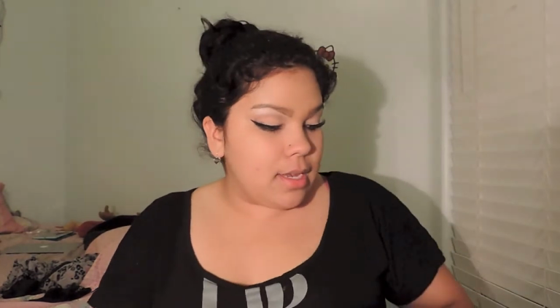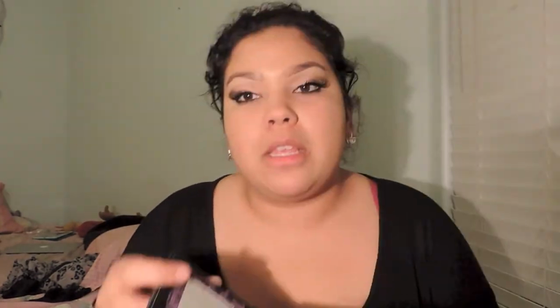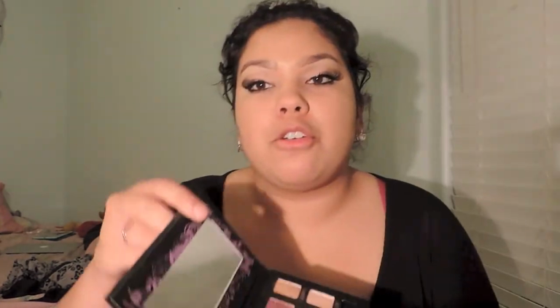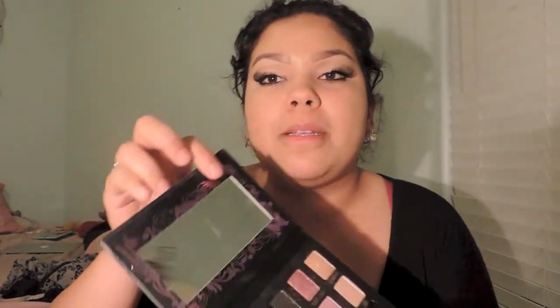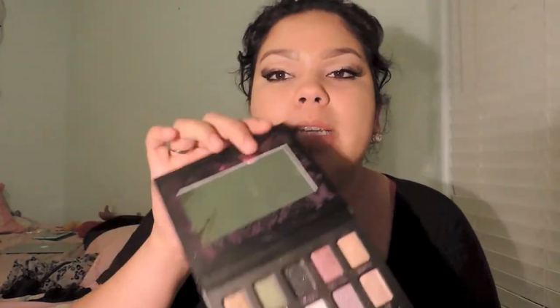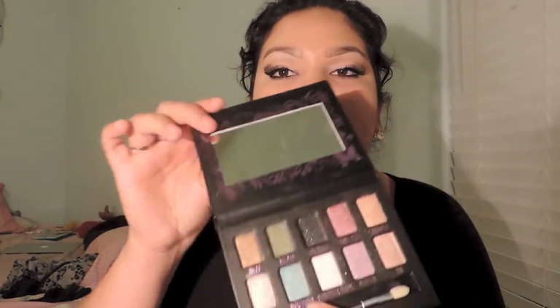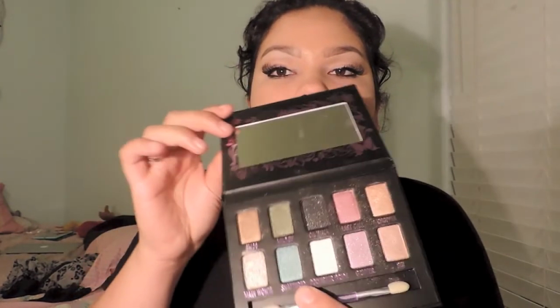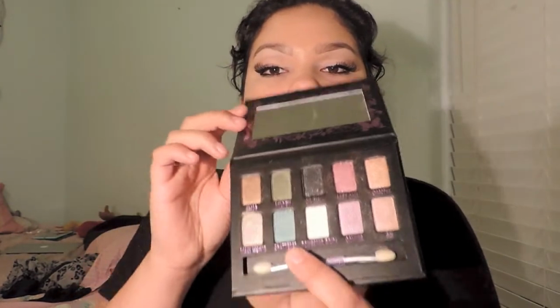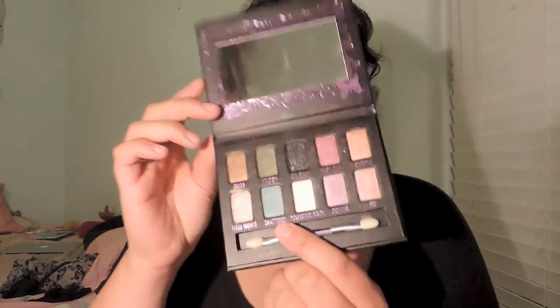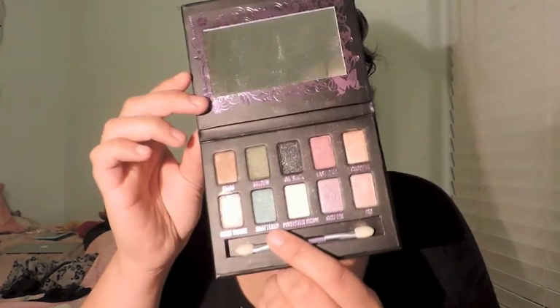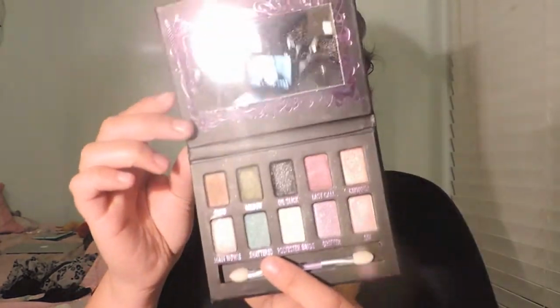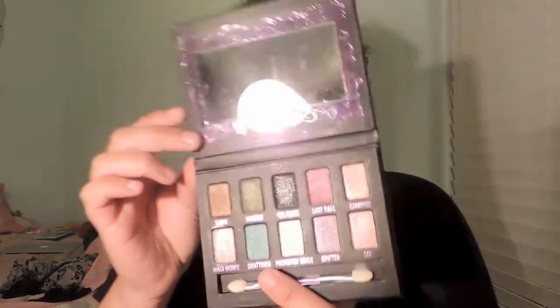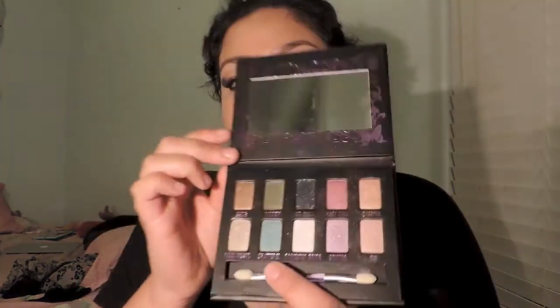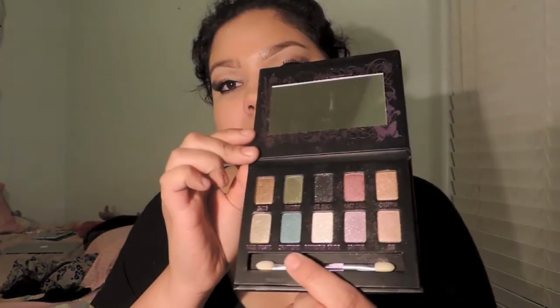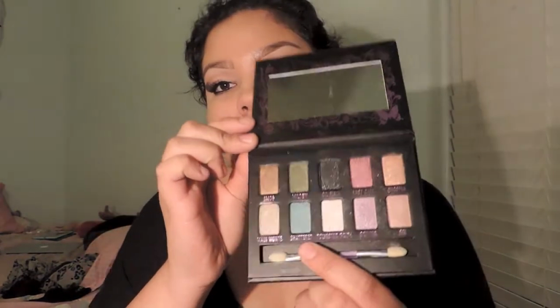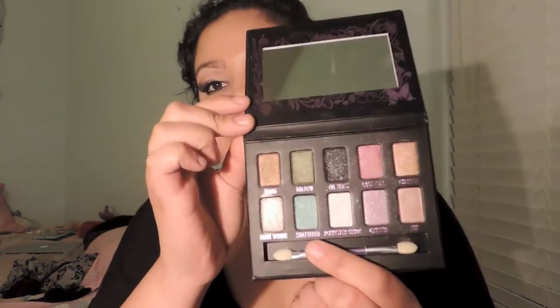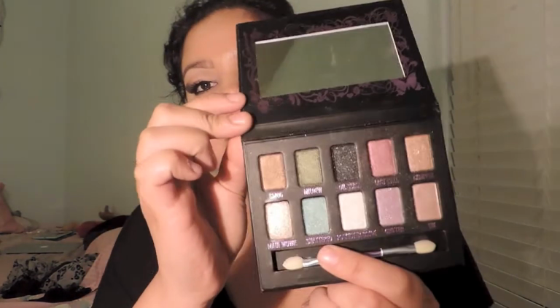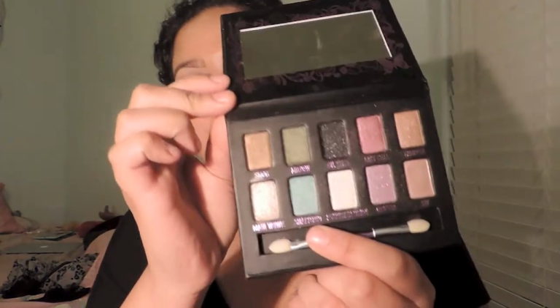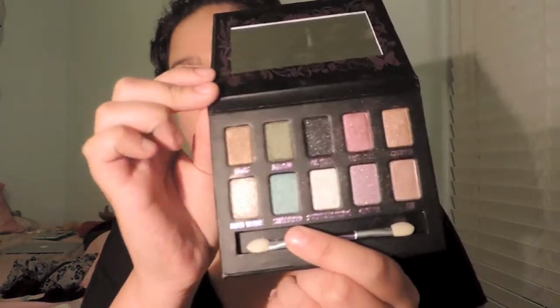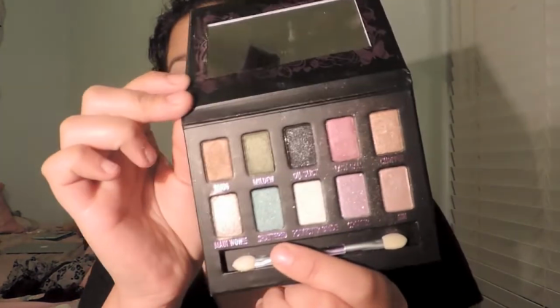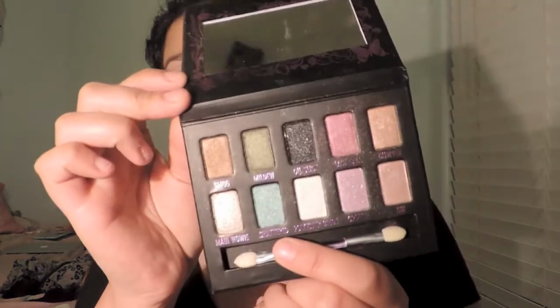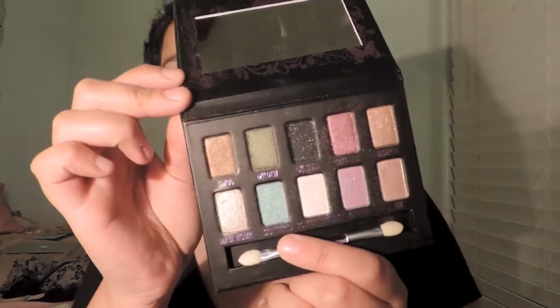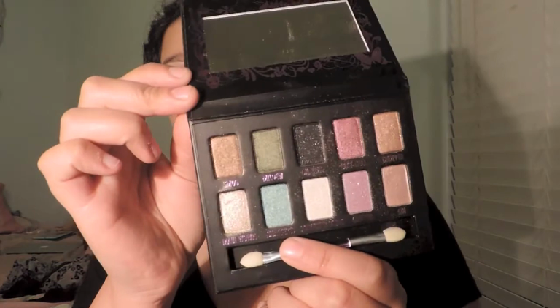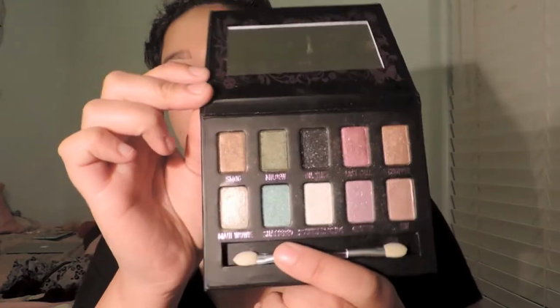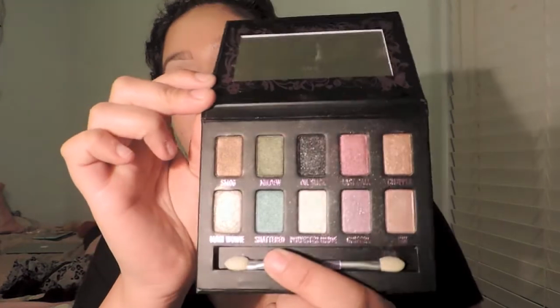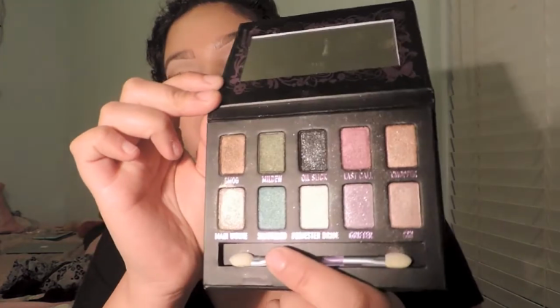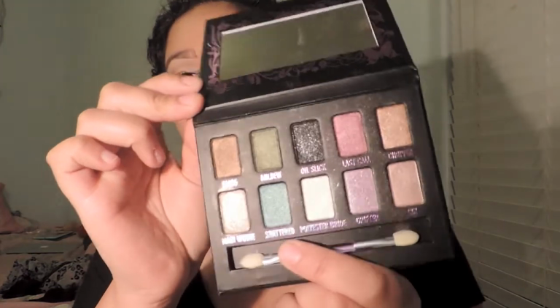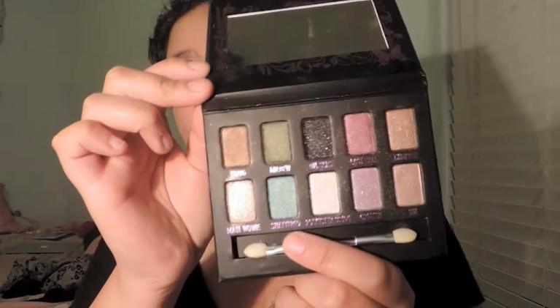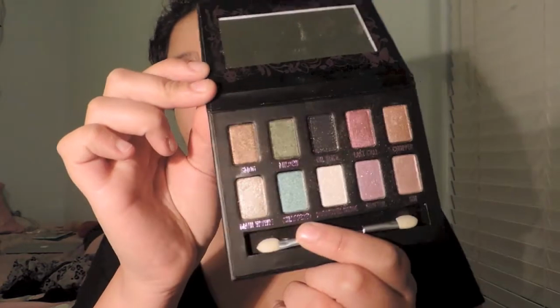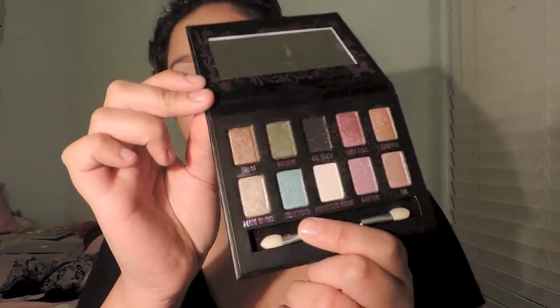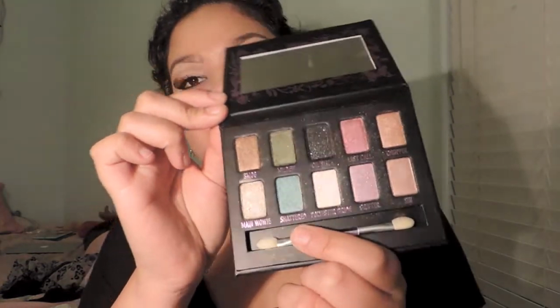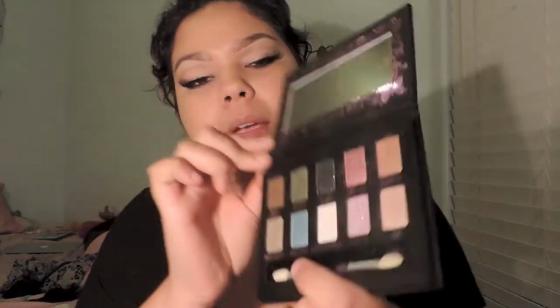My biggest regret is the Urban Decay Ammo palette, just because there's glitter everywhere.